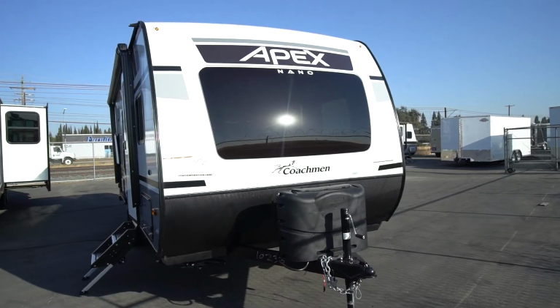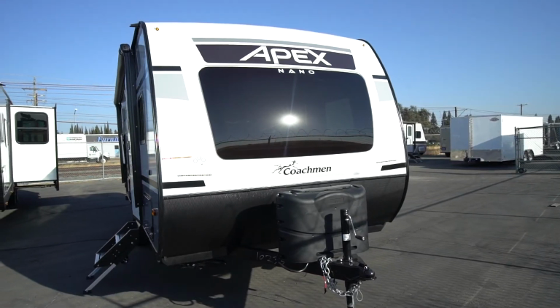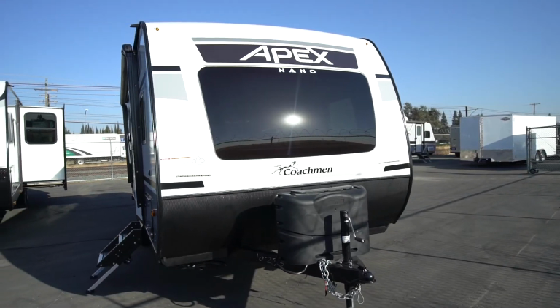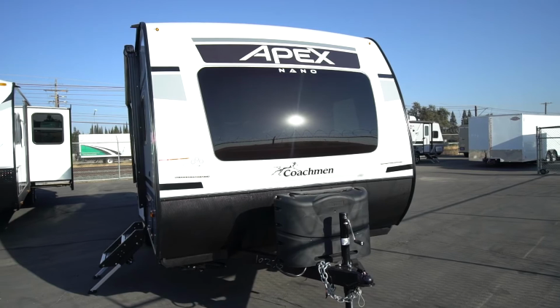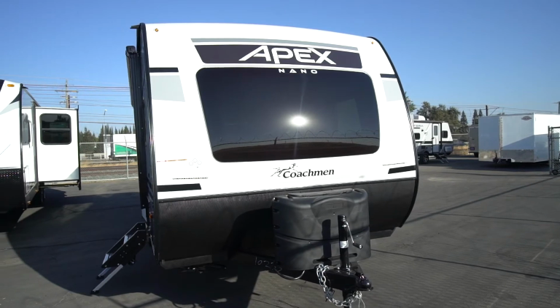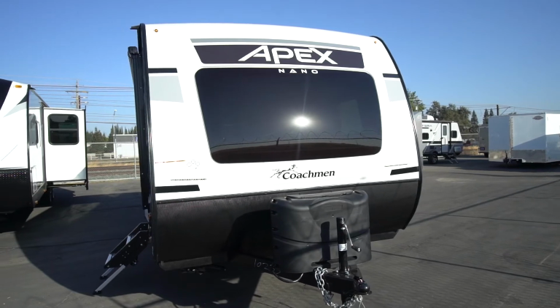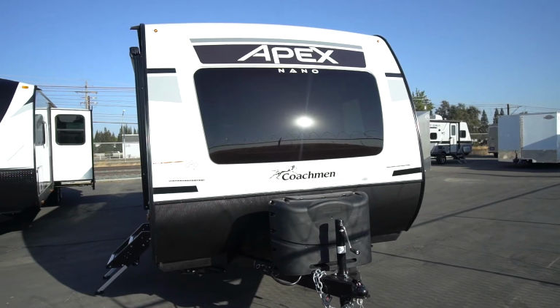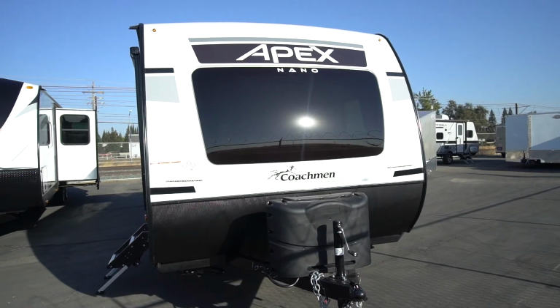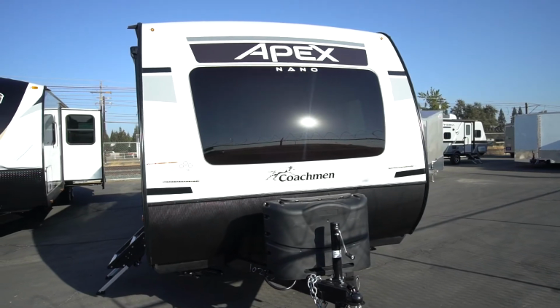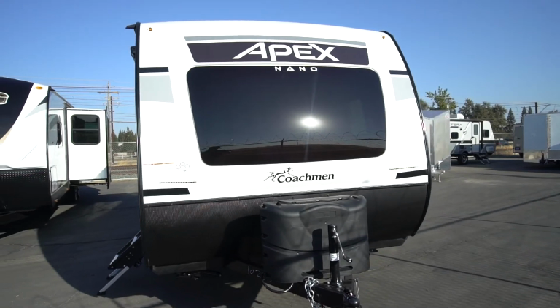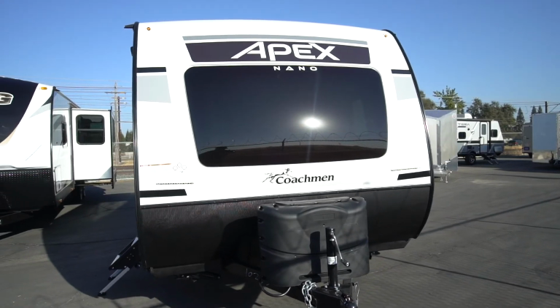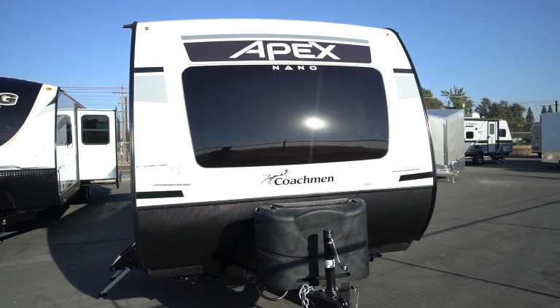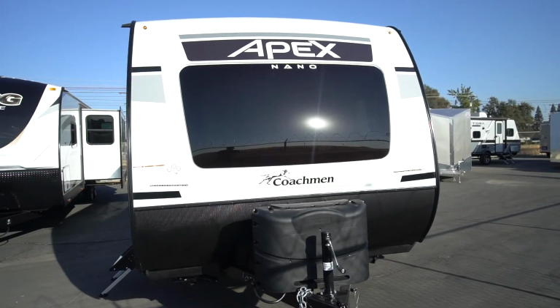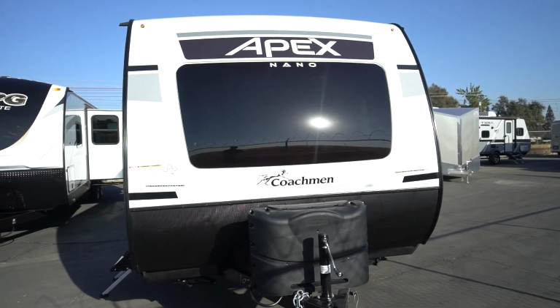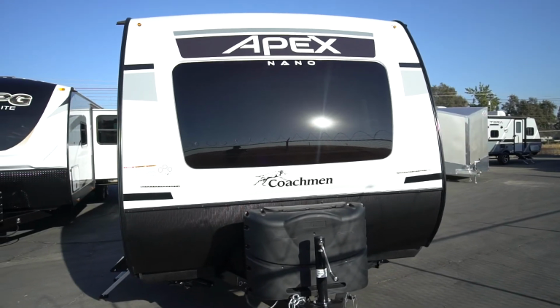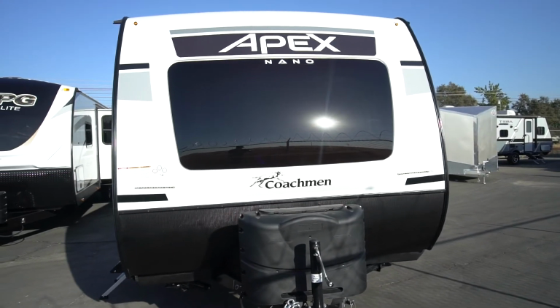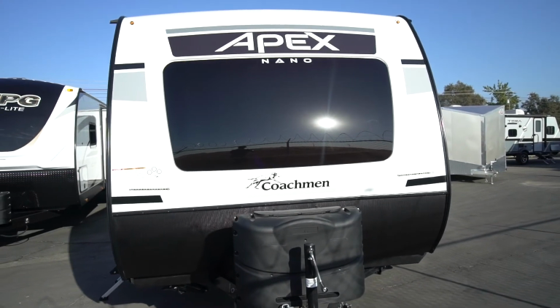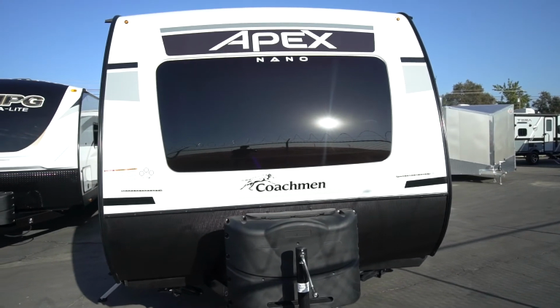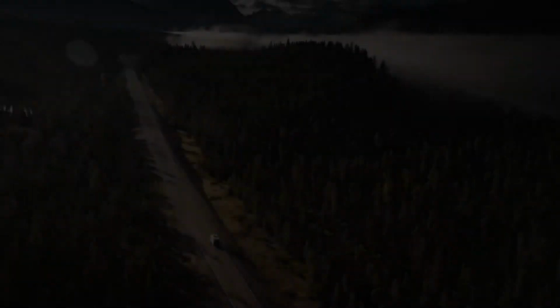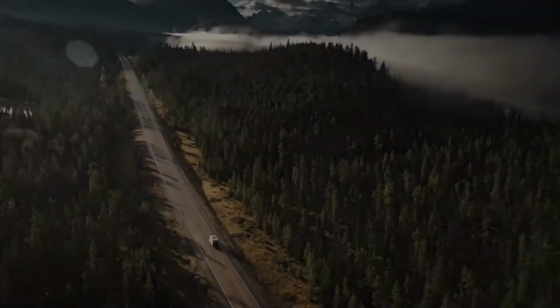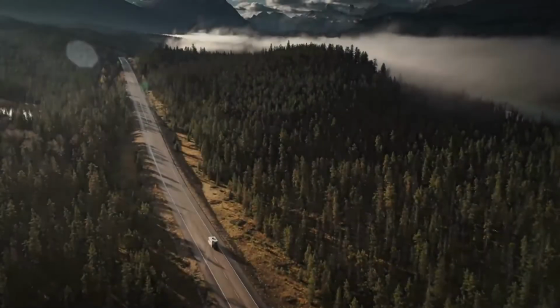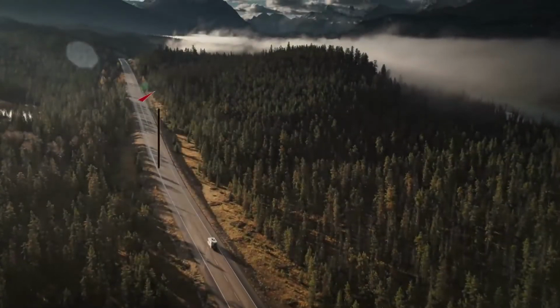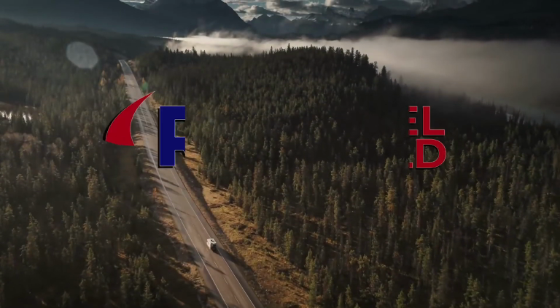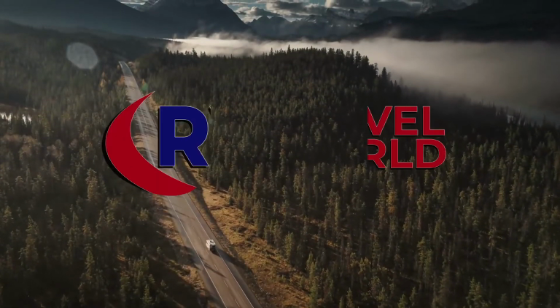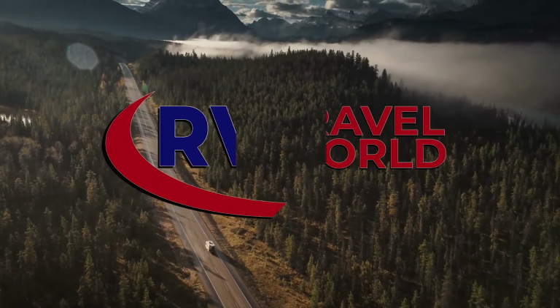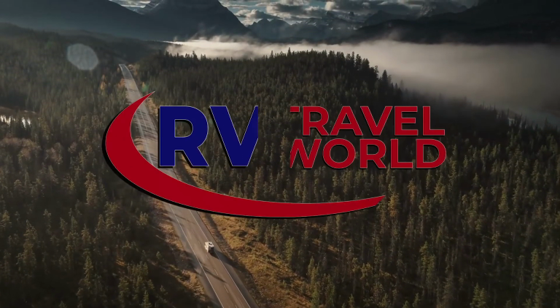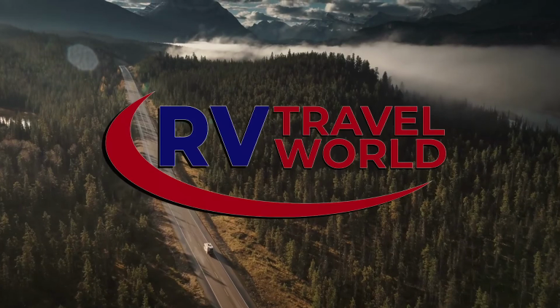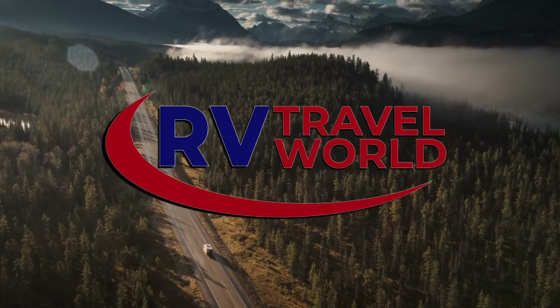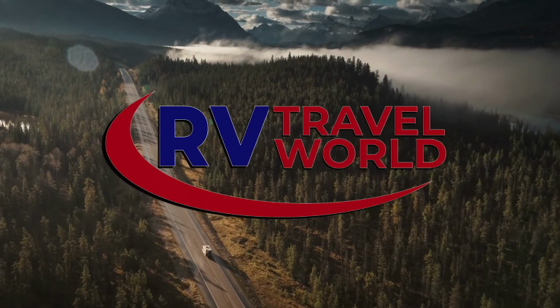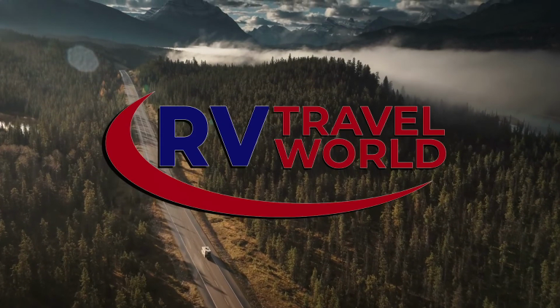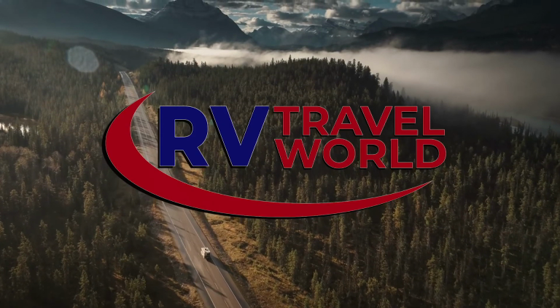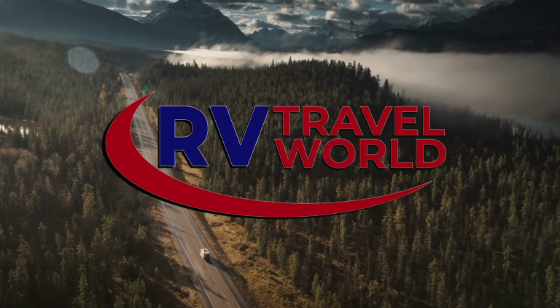Let us help you get out and explore today in this brand new Apex. Your next adventure awaits at RV Travel World.